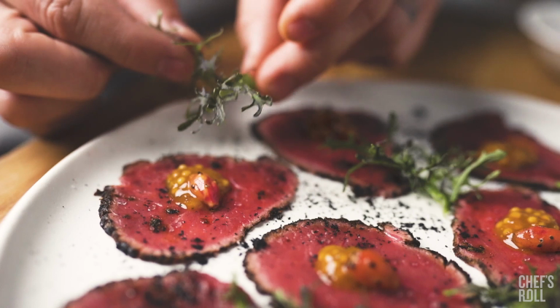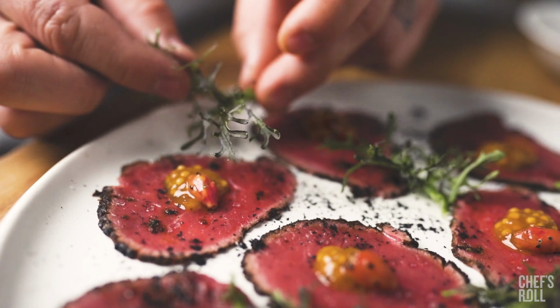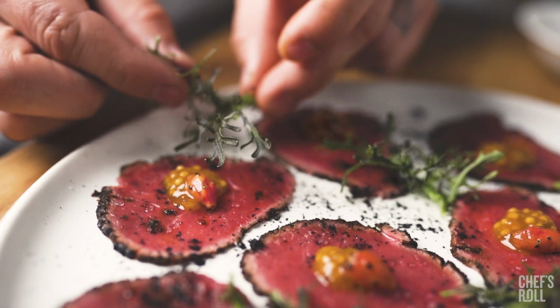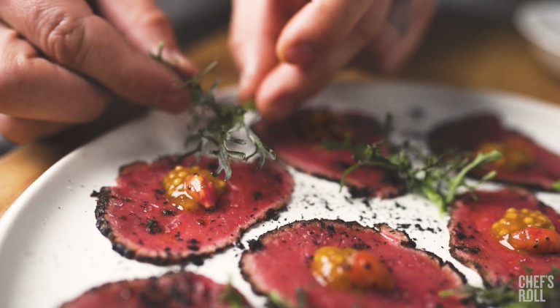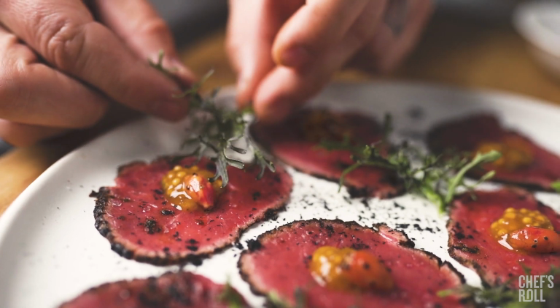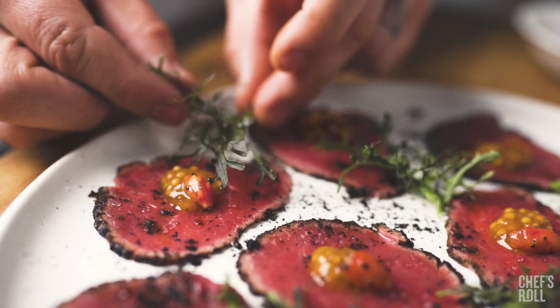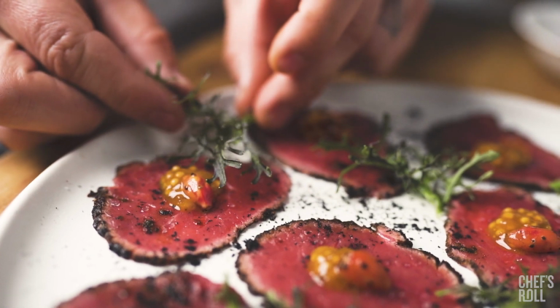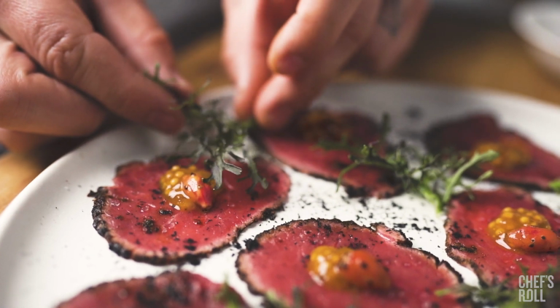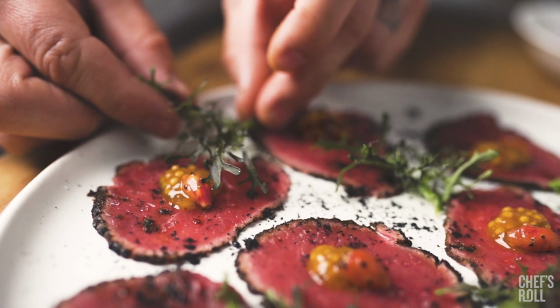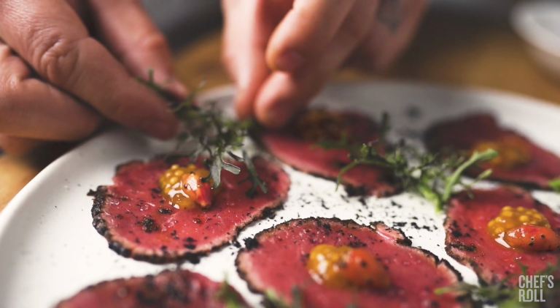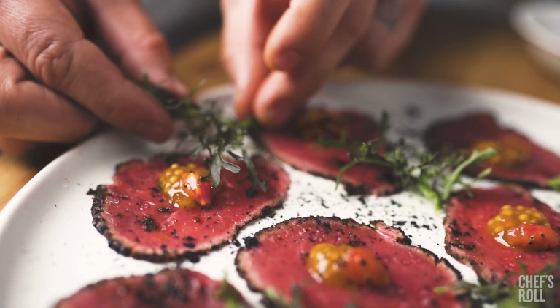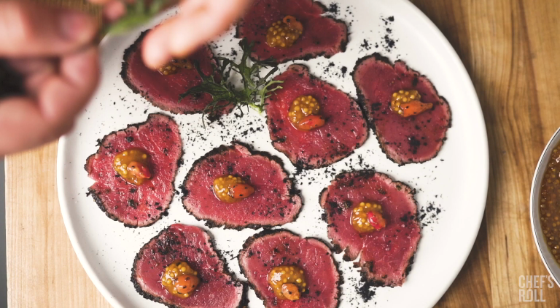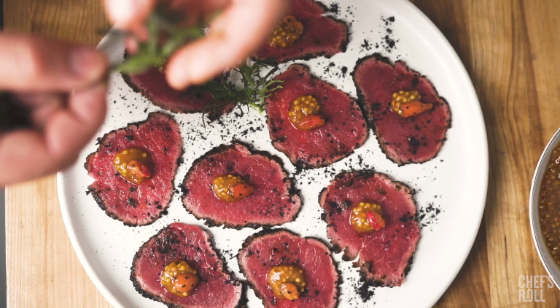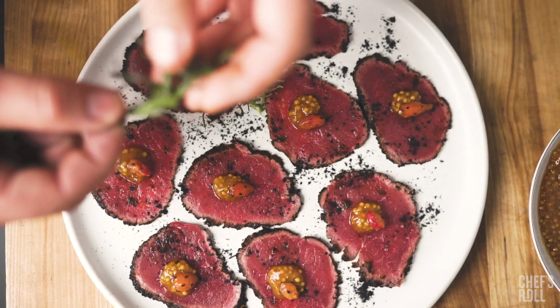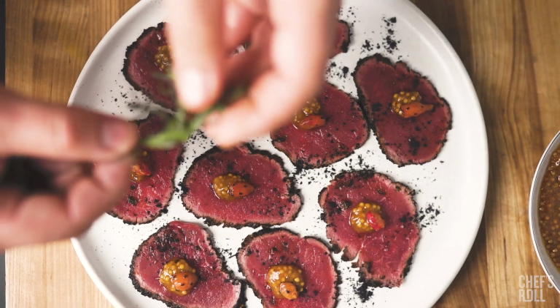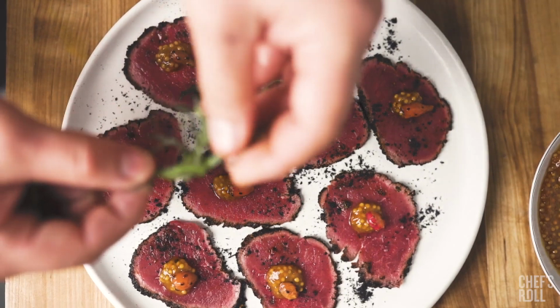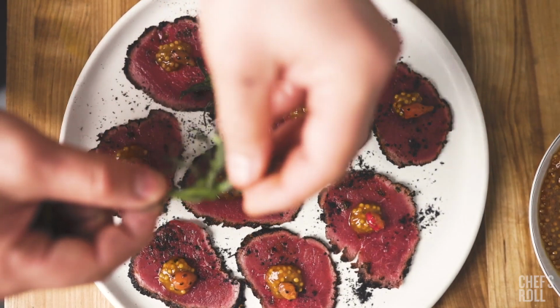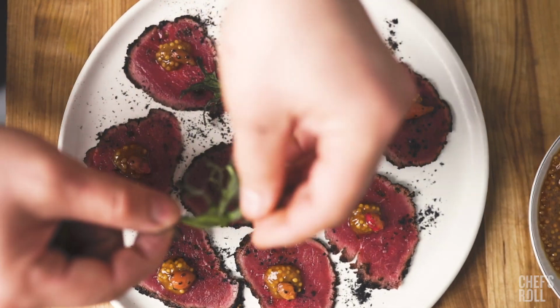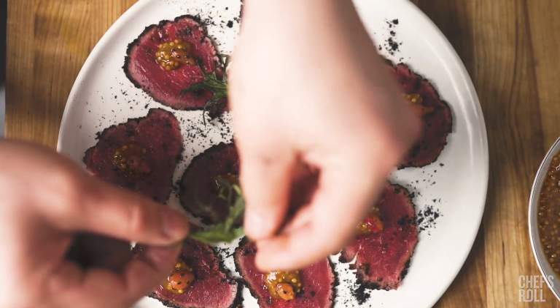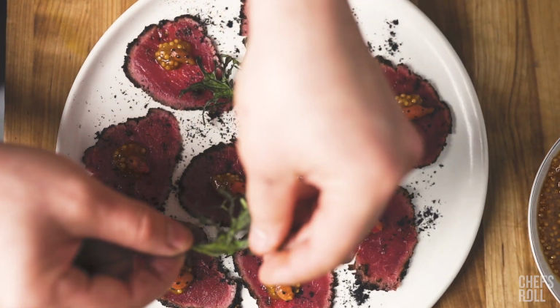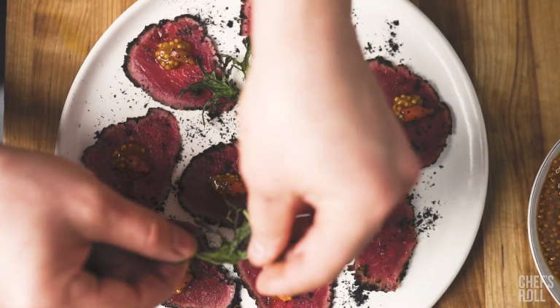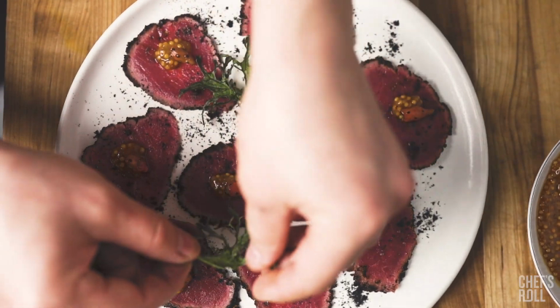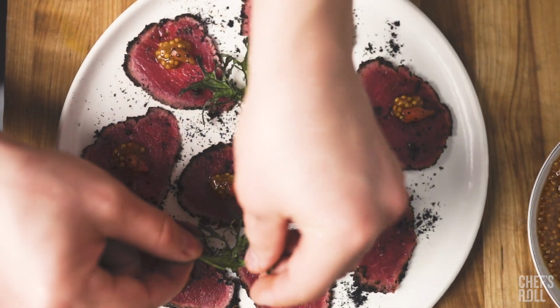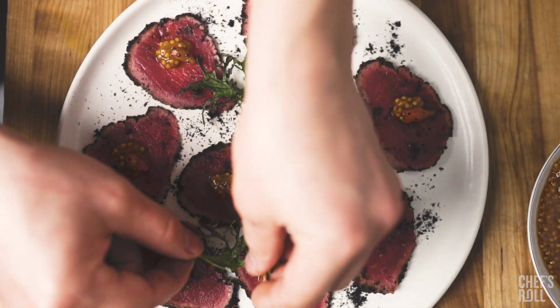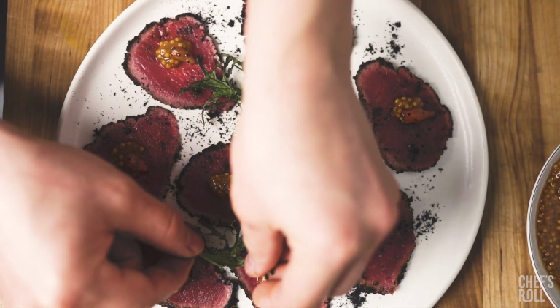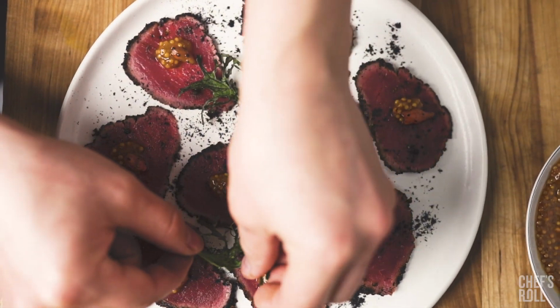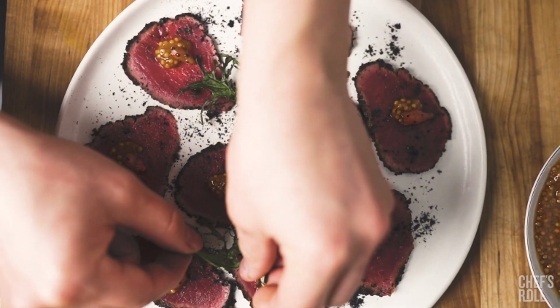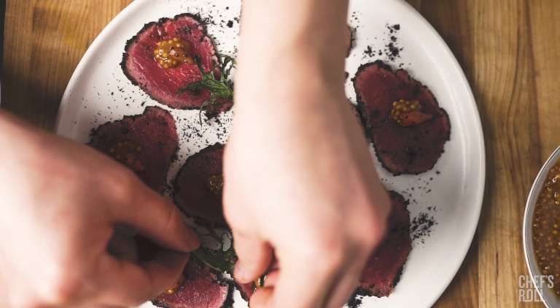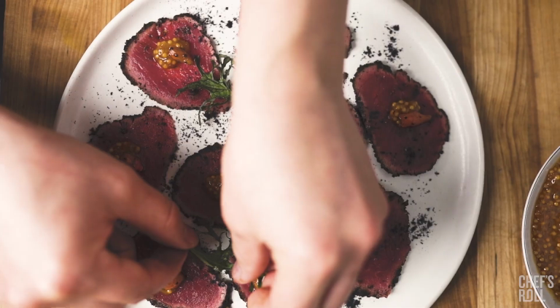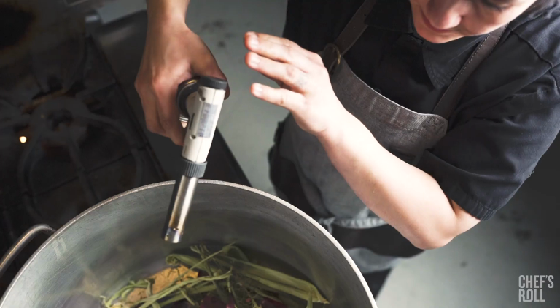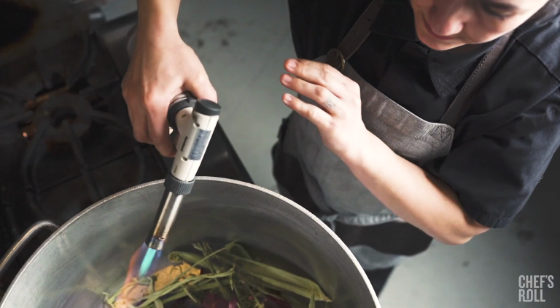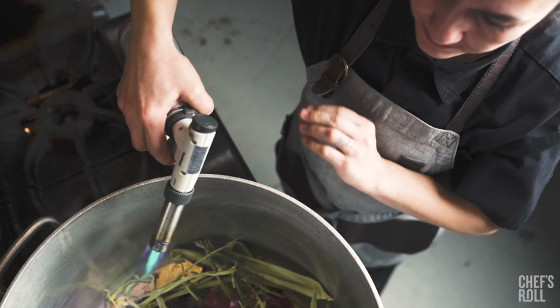This is the venison Denver Leg Carpaccio, plated on the White Cloud Terre by Fortessa.